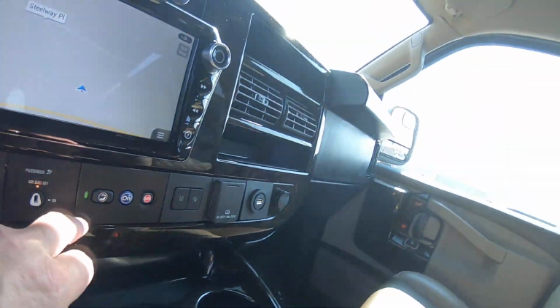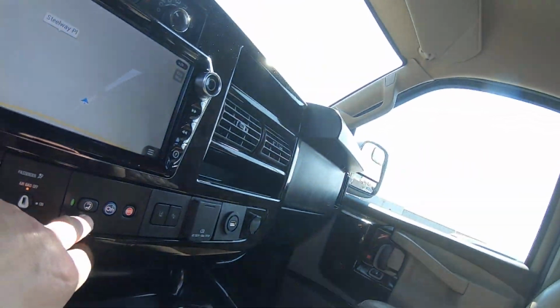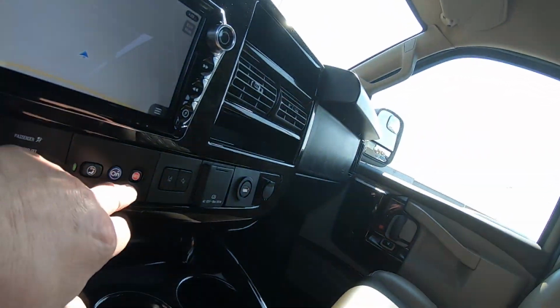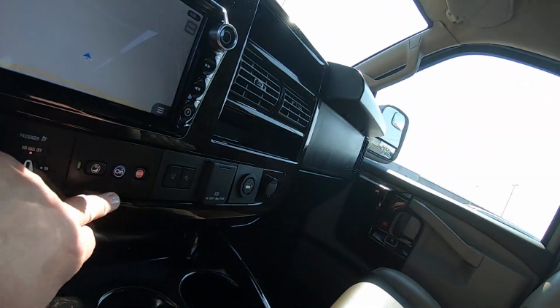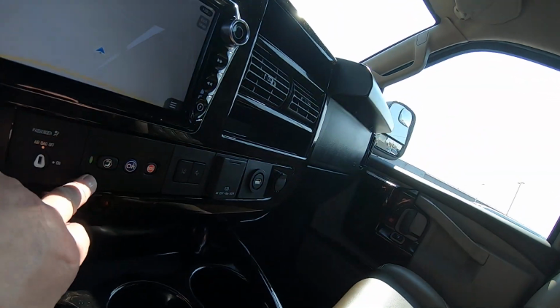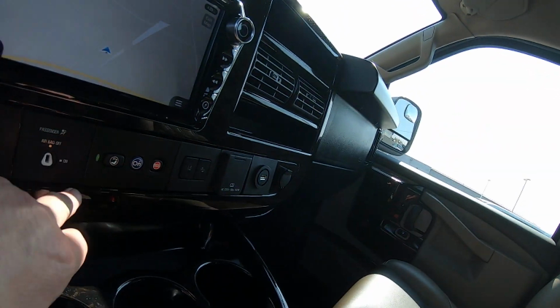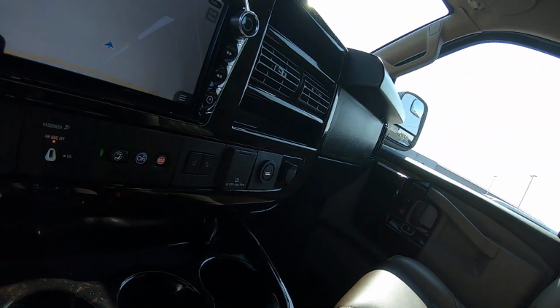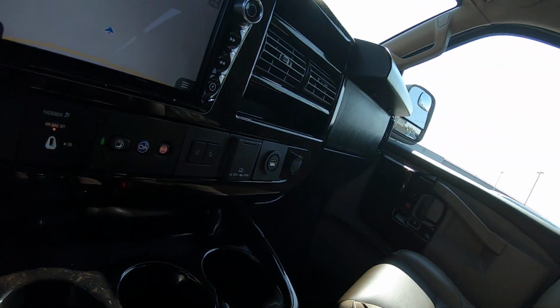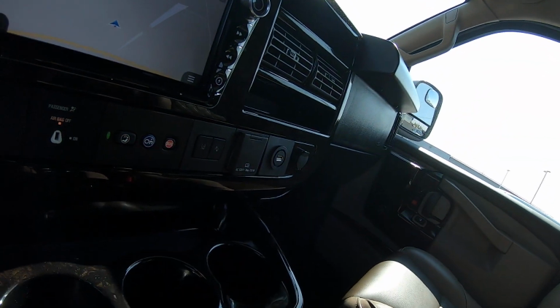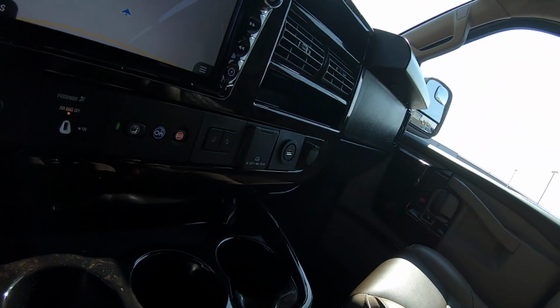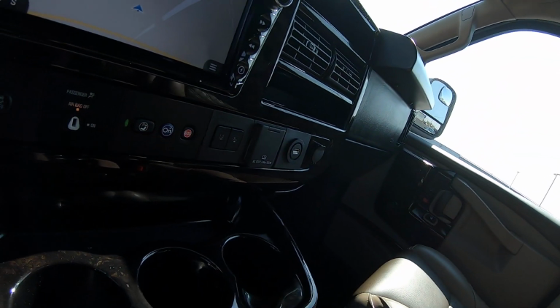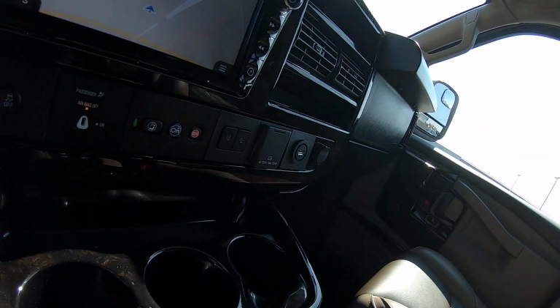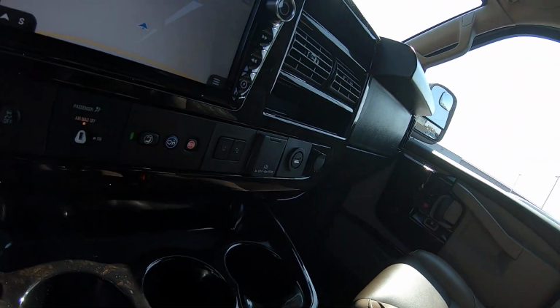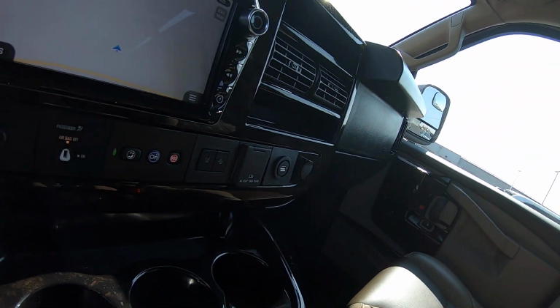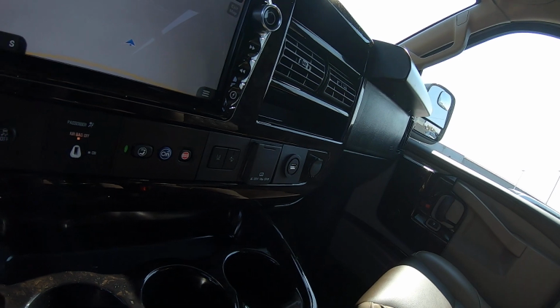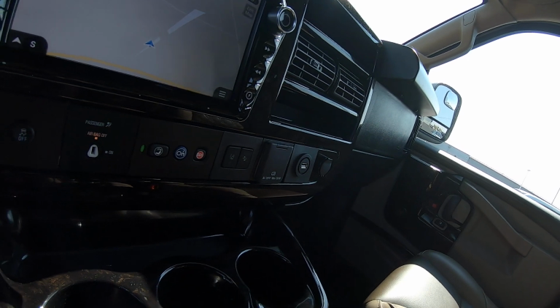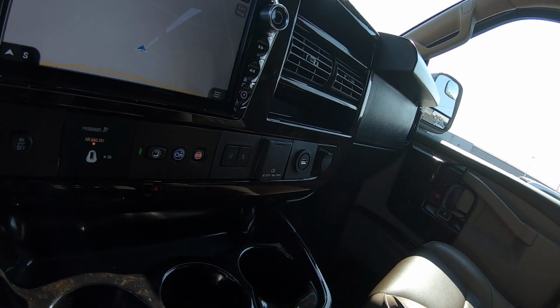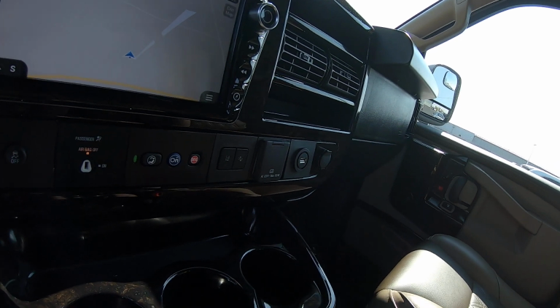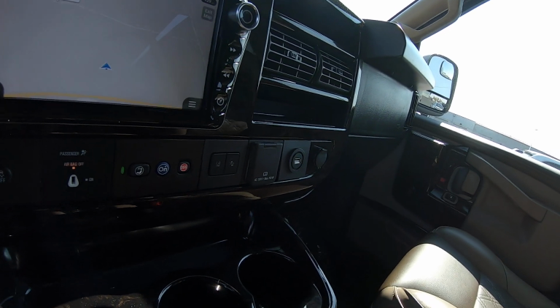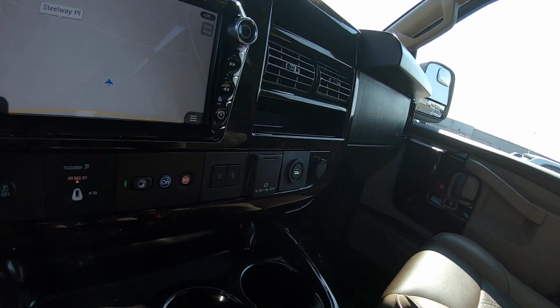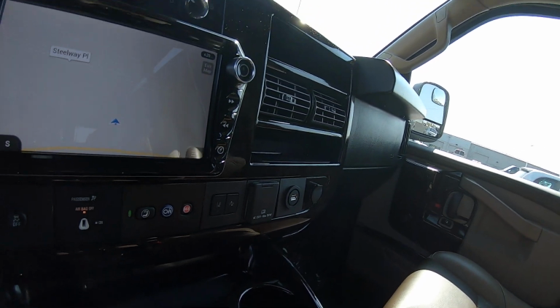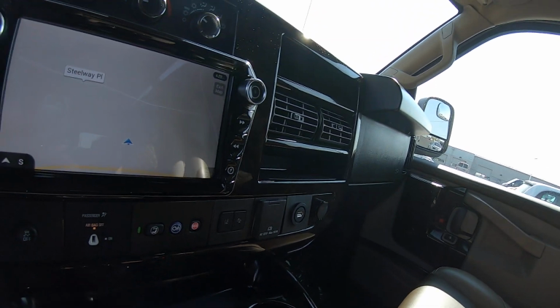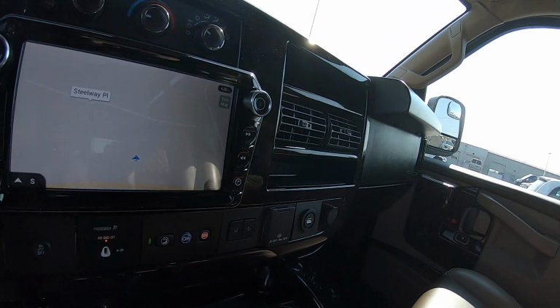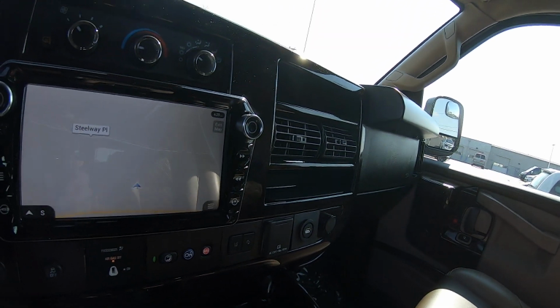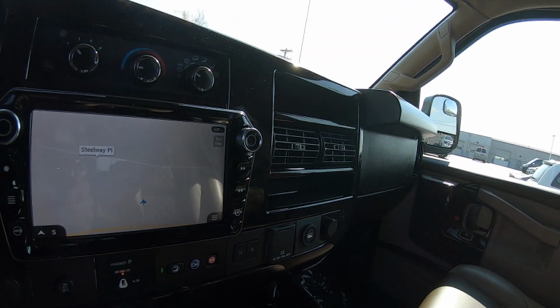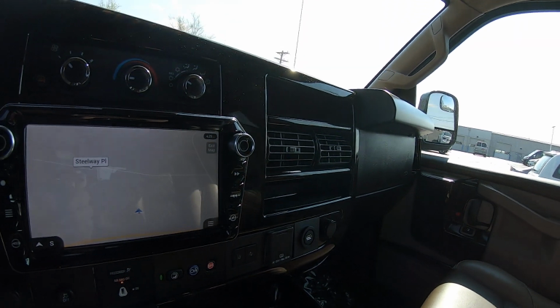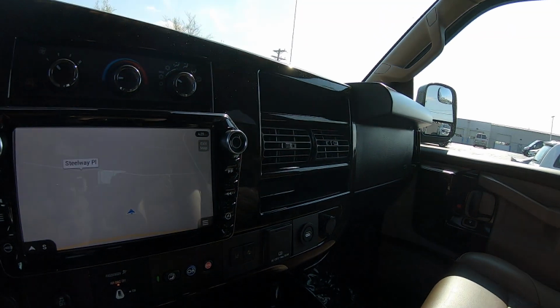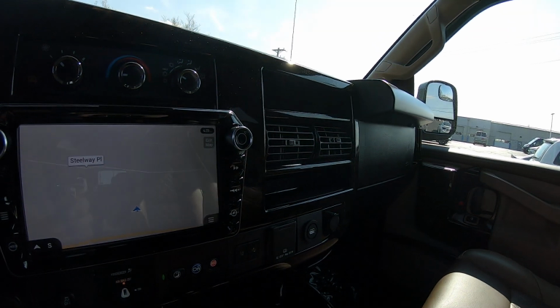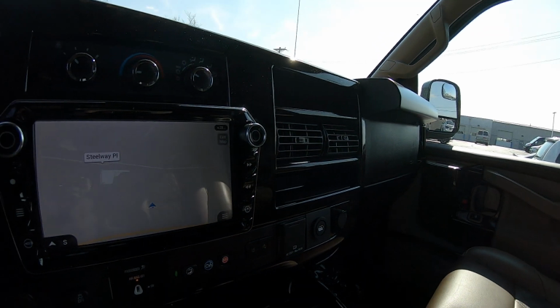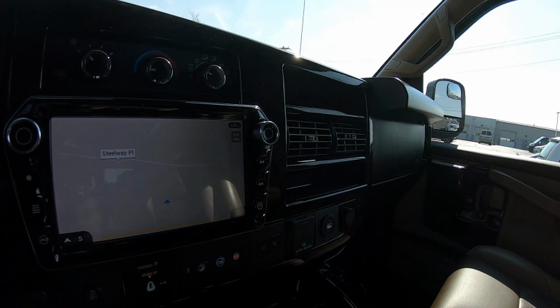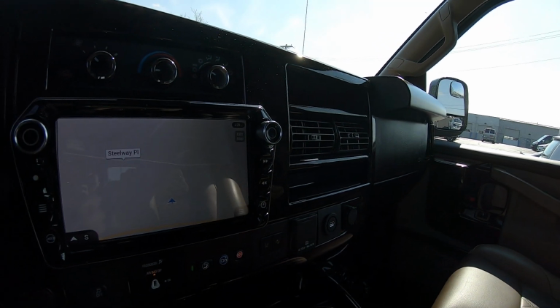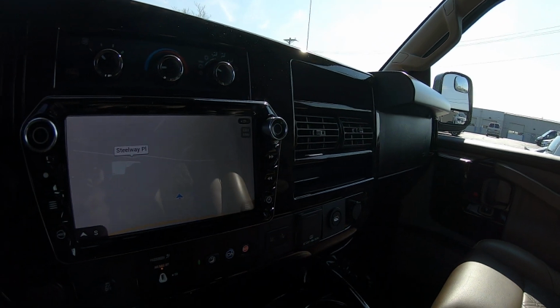On top of this console you've got a phone charger right here, cup holders throughout, and it is equipped with OnStar — of course you've got to get the subscription for it, but it is capable.